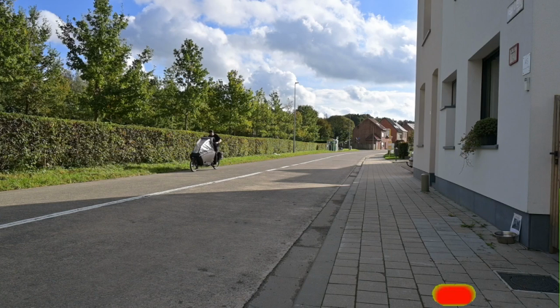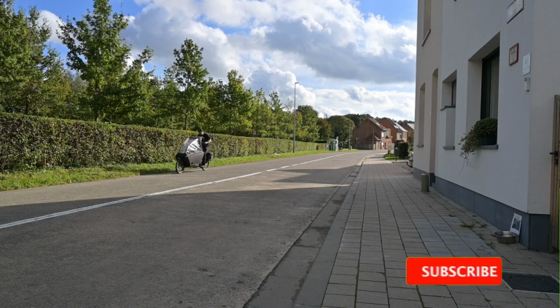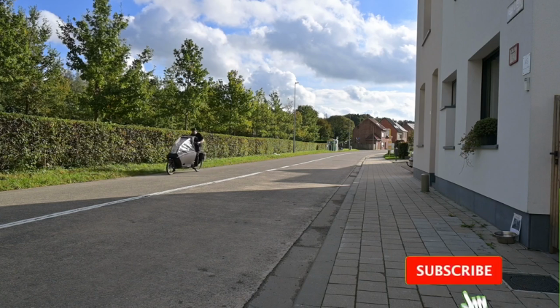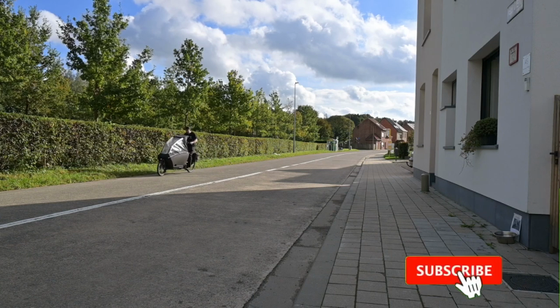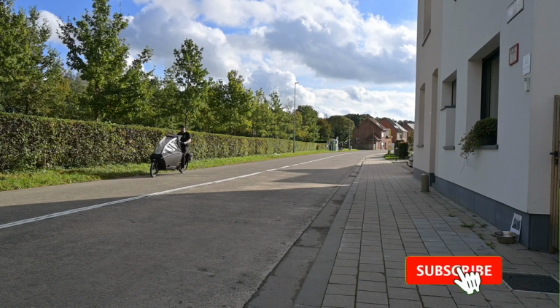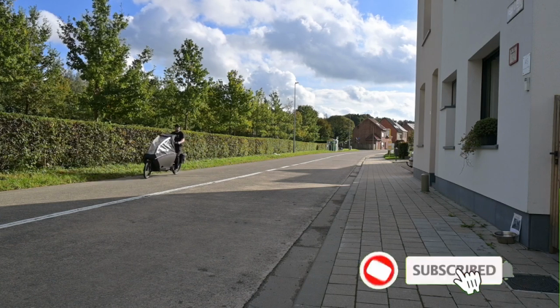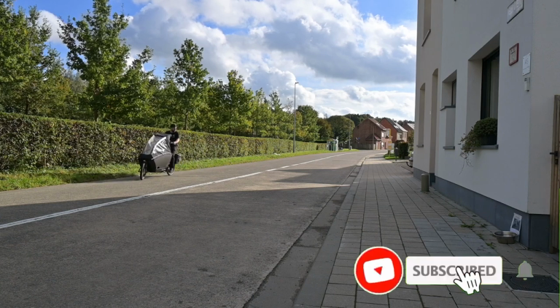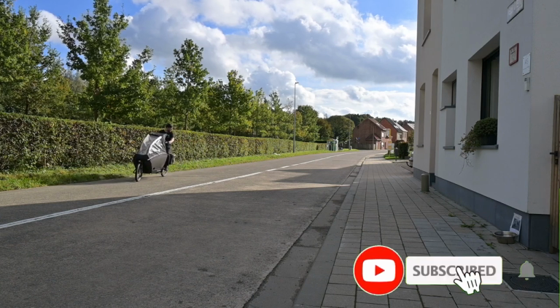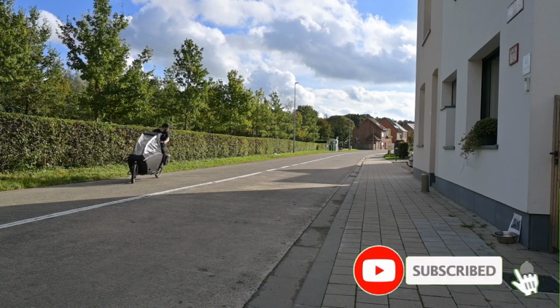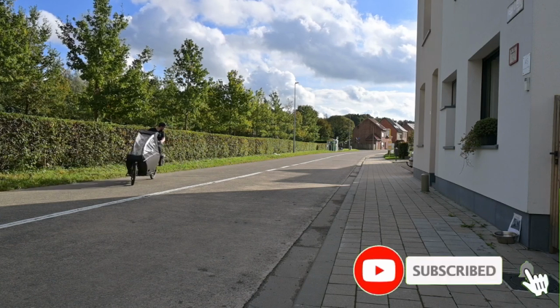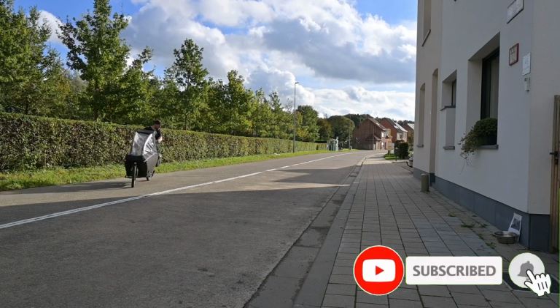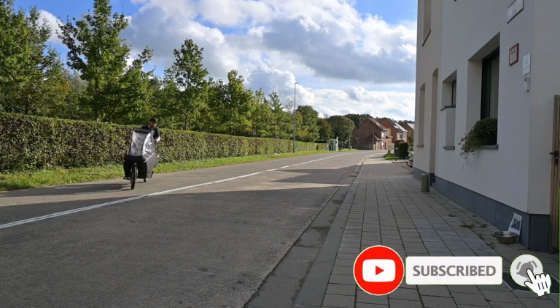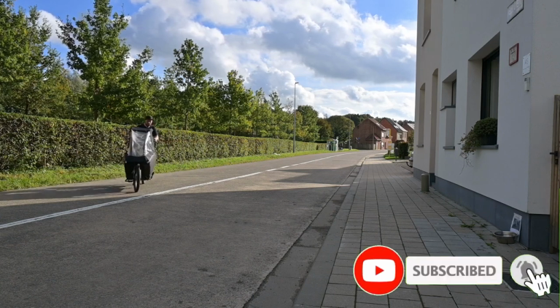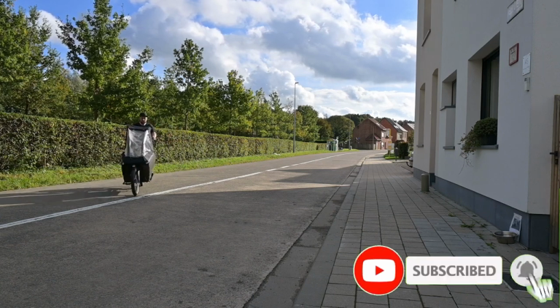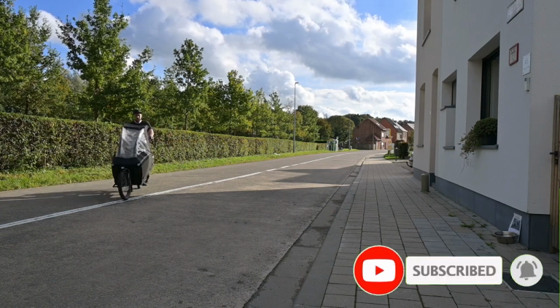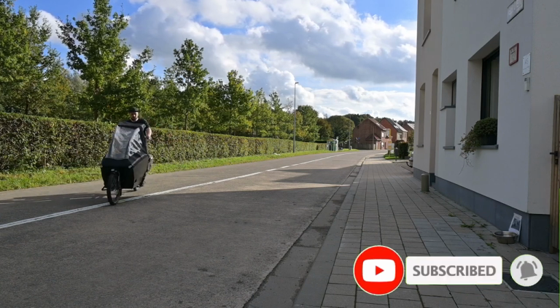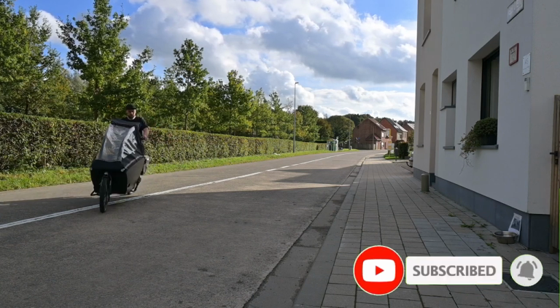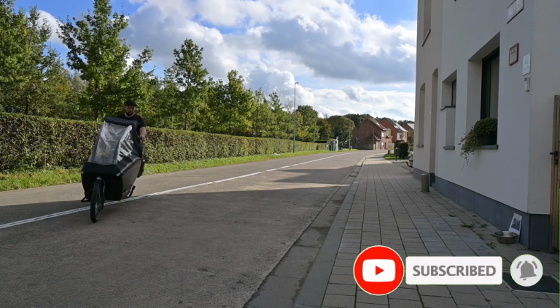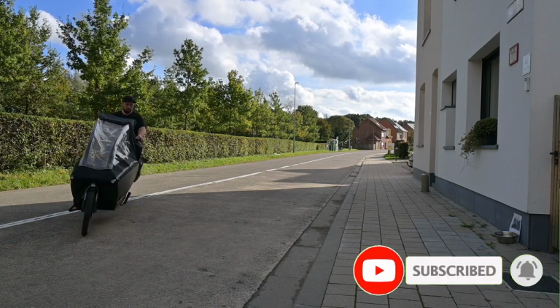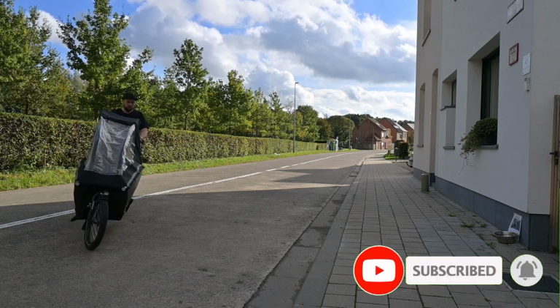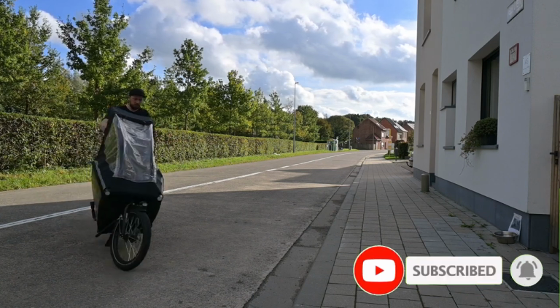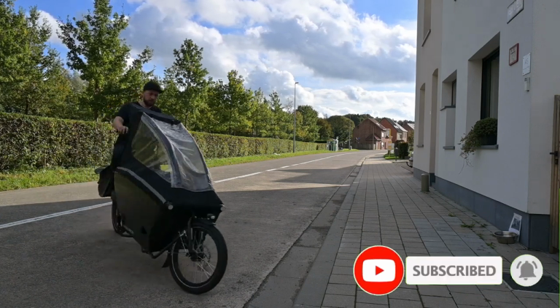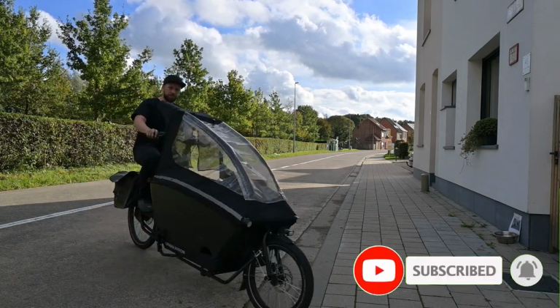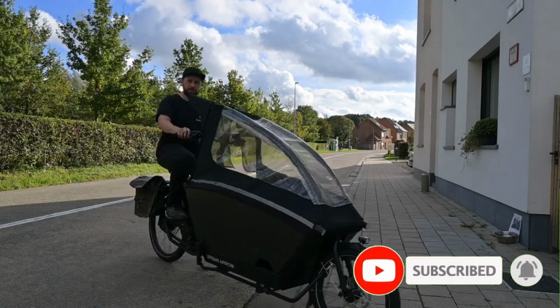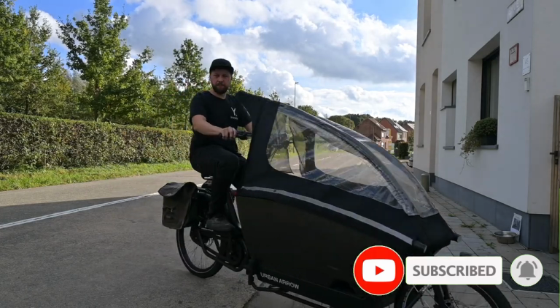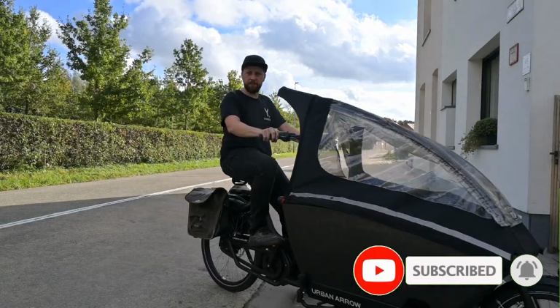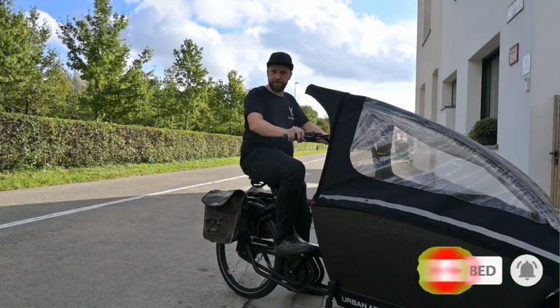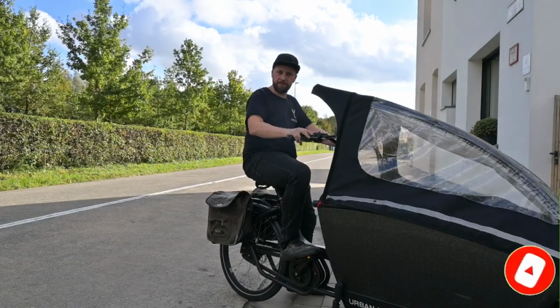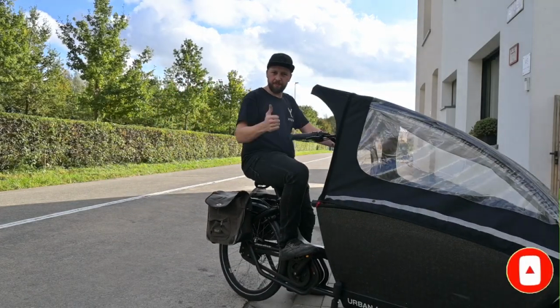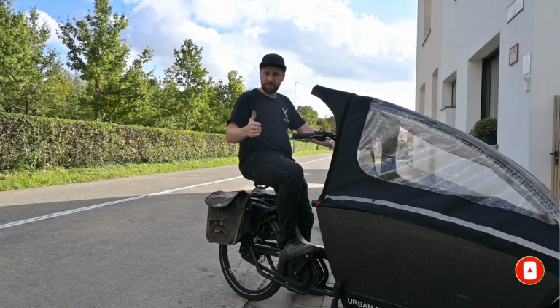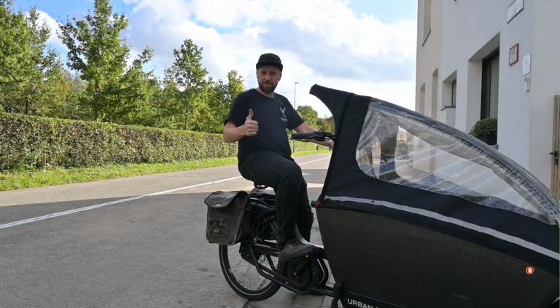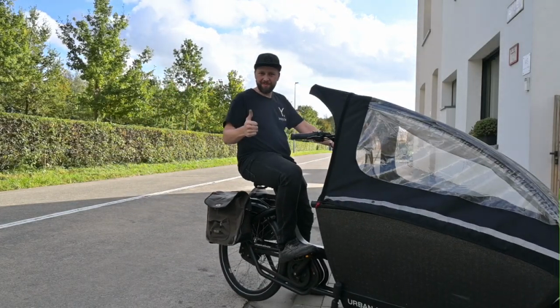If you found this video helpful, don't hesitate to give it a thumbs up and subscribe for more Urban Aero bike maintenance tips and tricks.